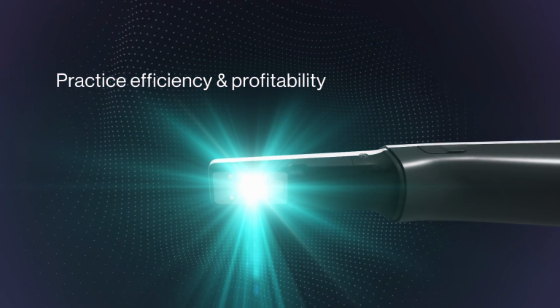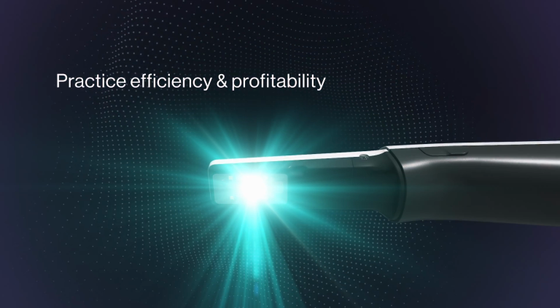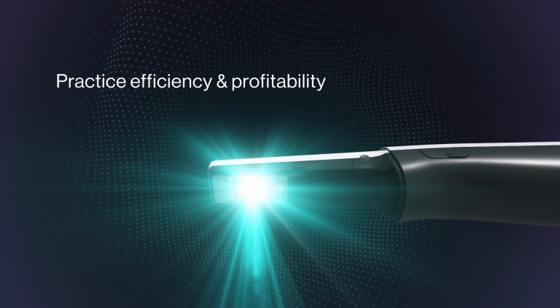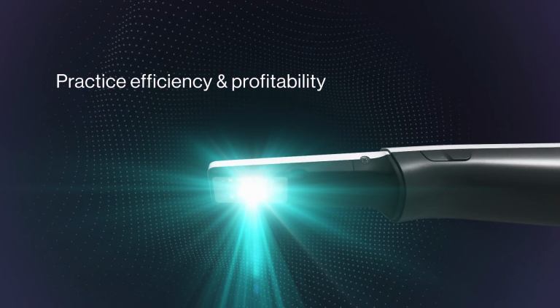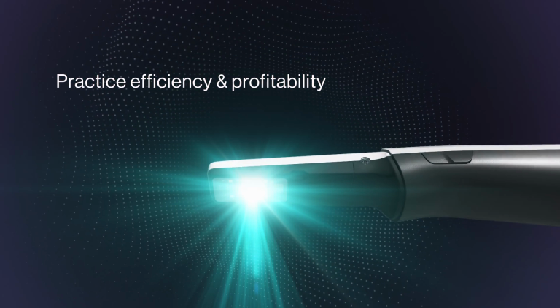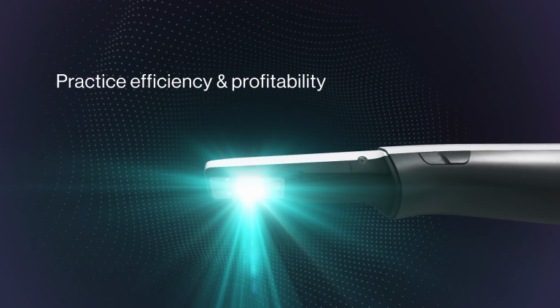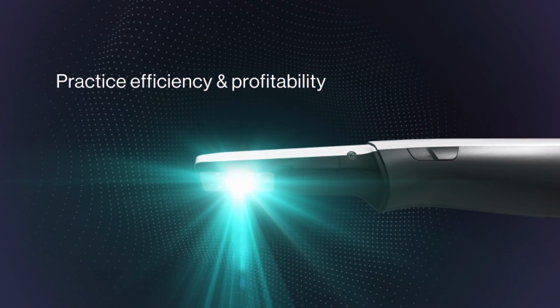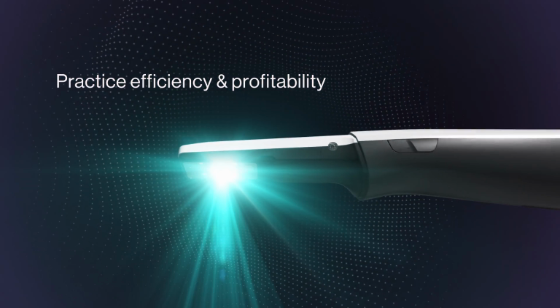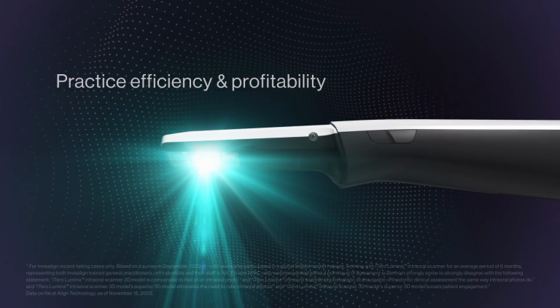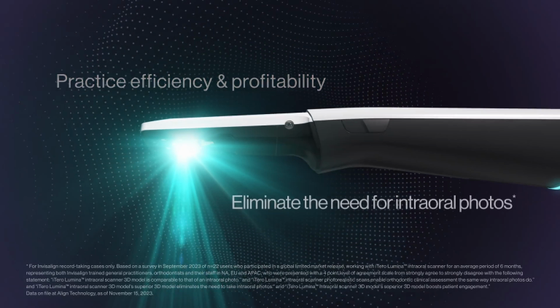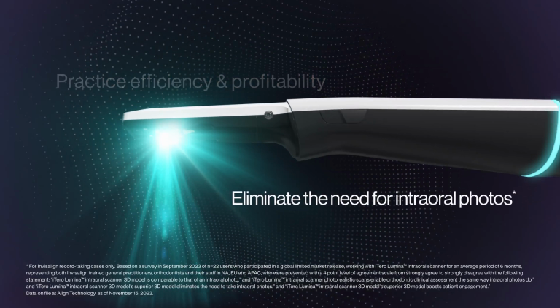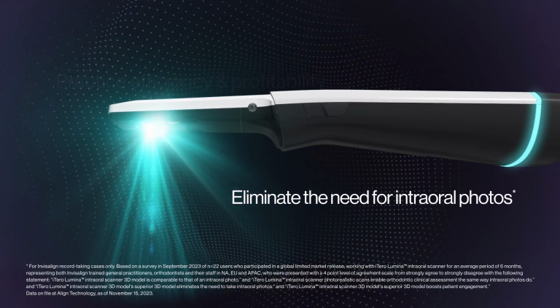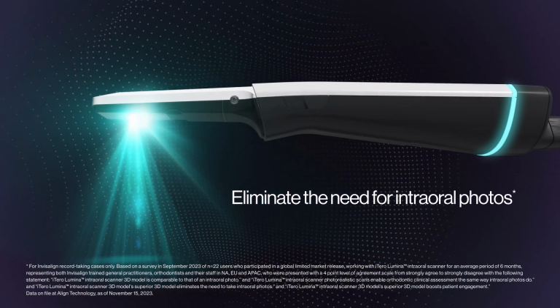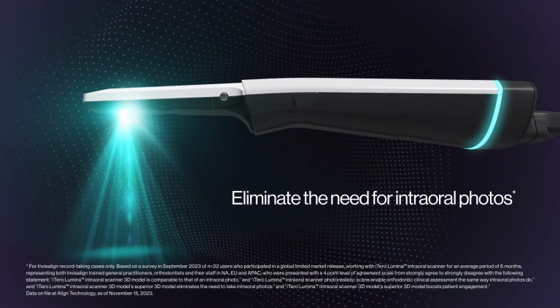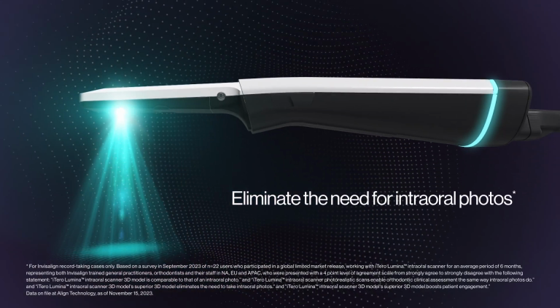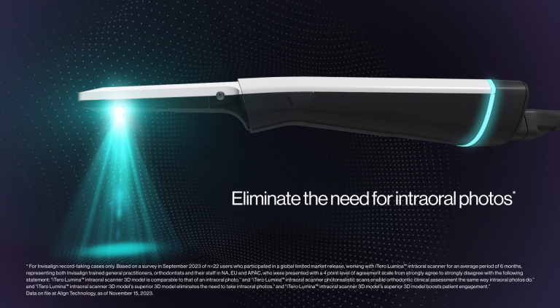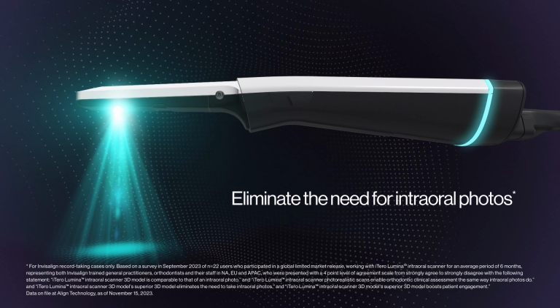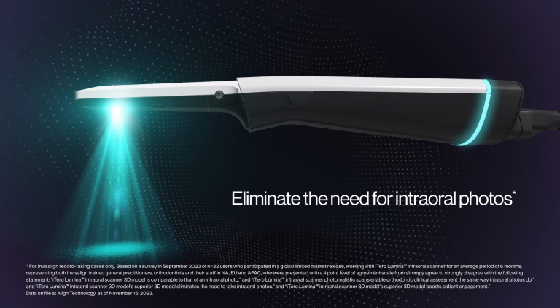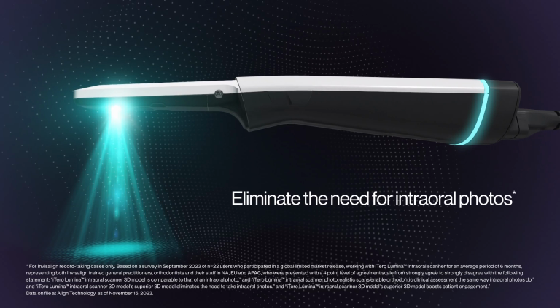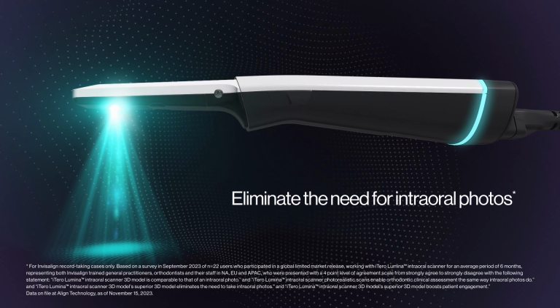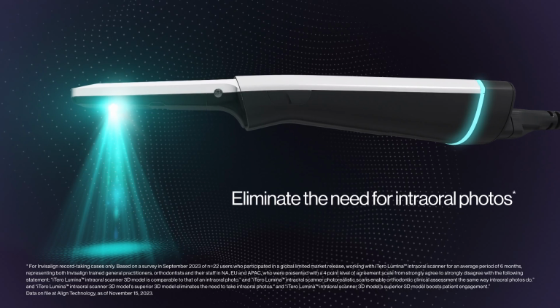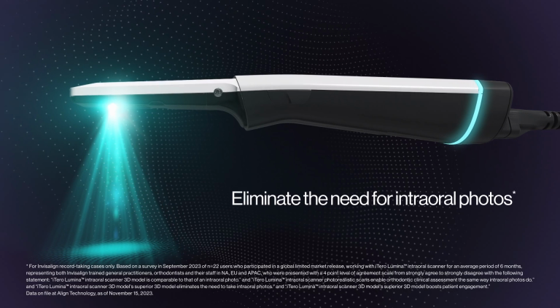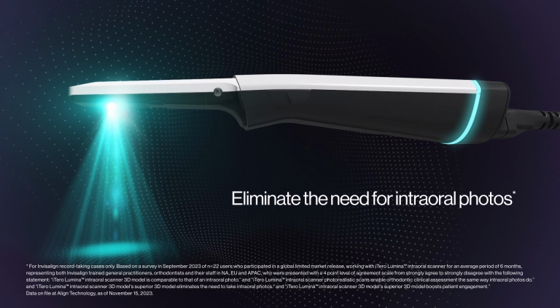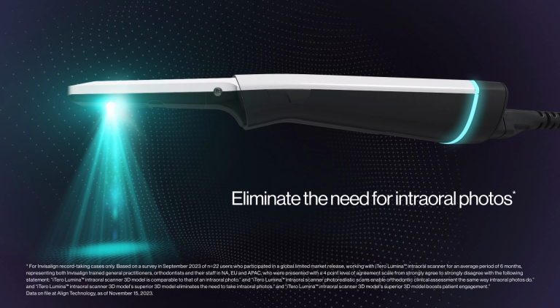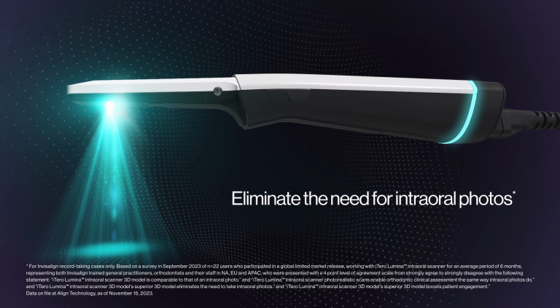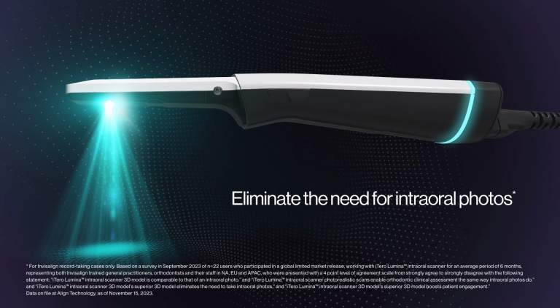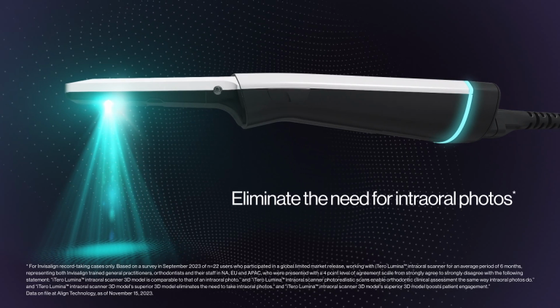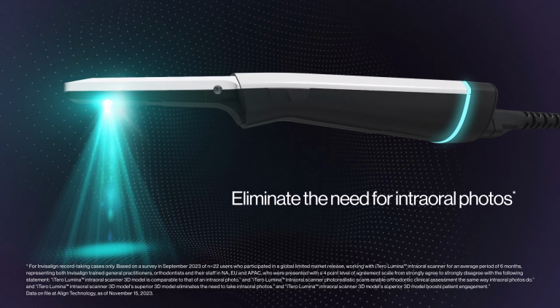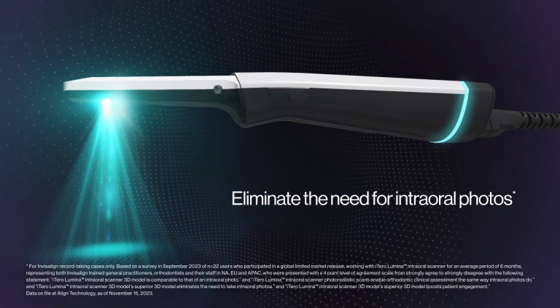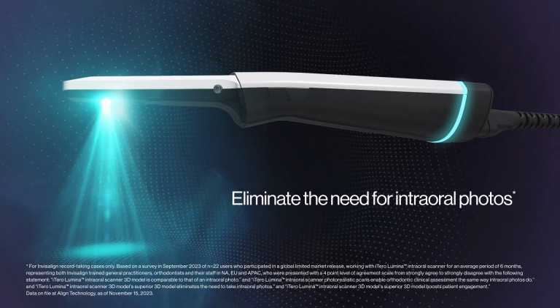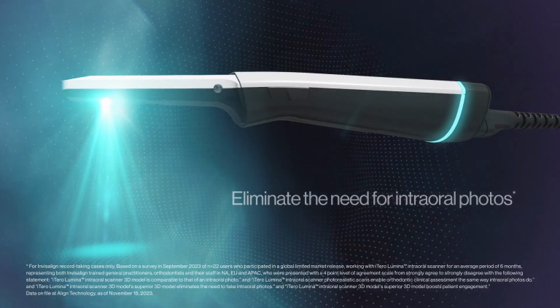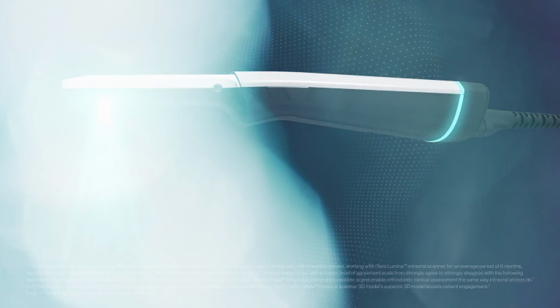Imagine how much time you could save when you eliminate the need for intraoral photos, optimizing time-consuming steps.